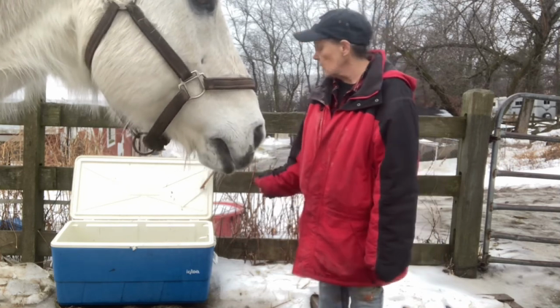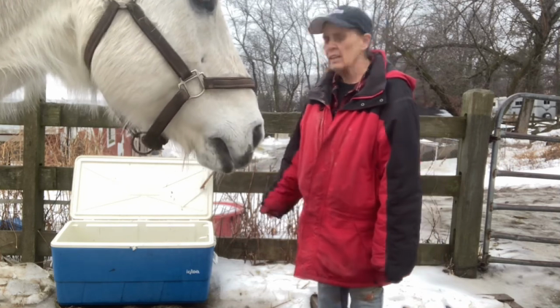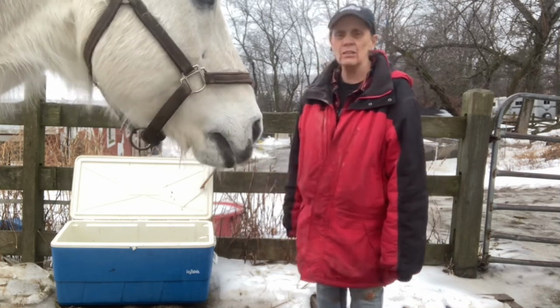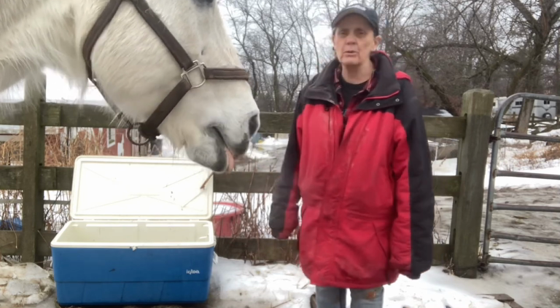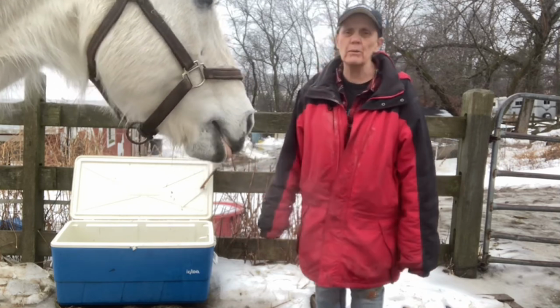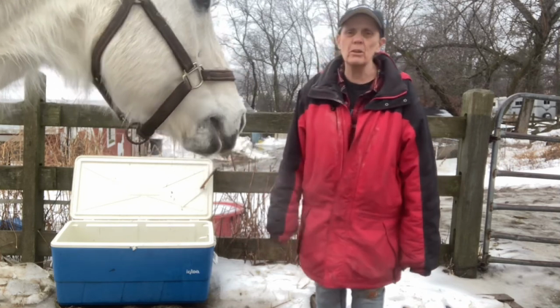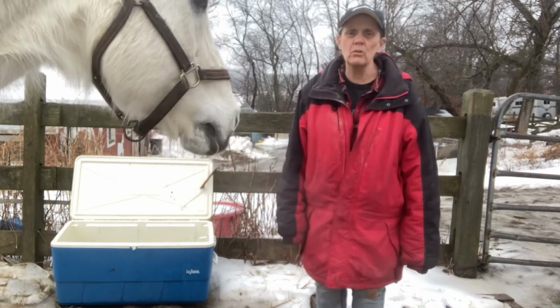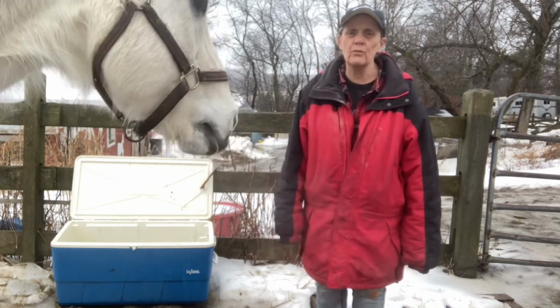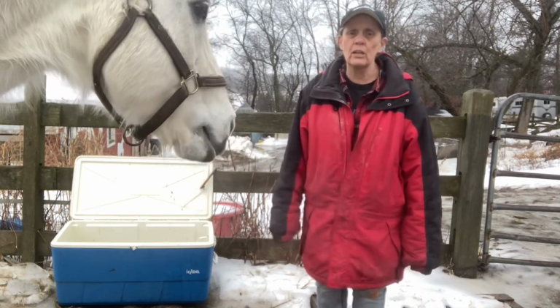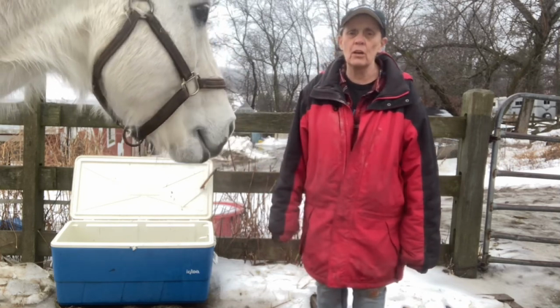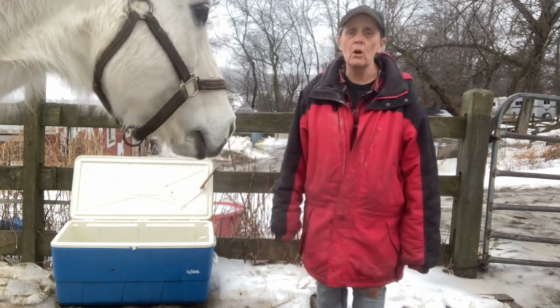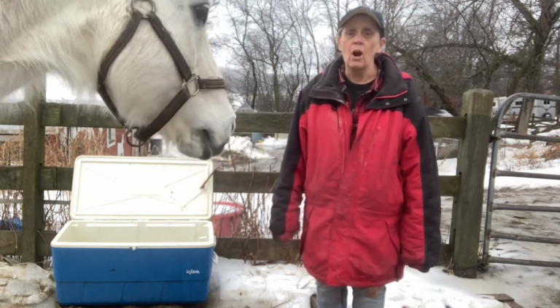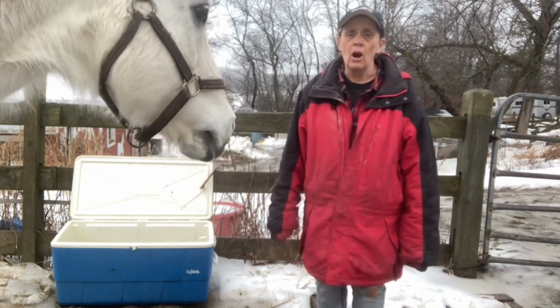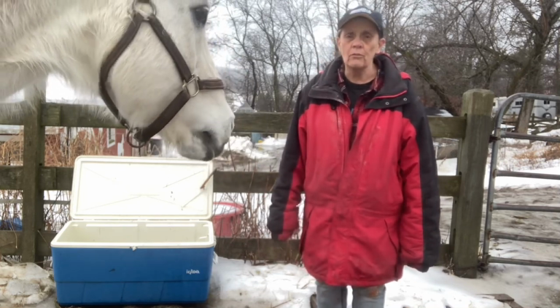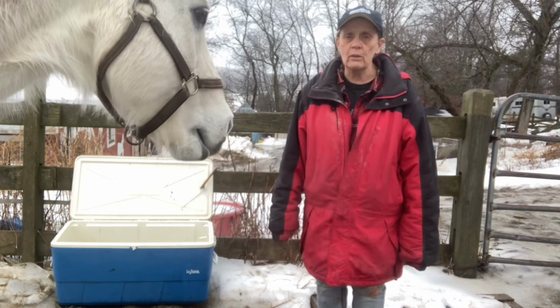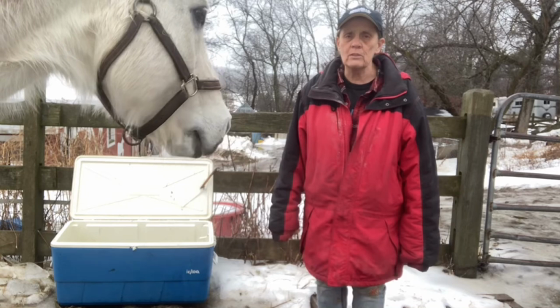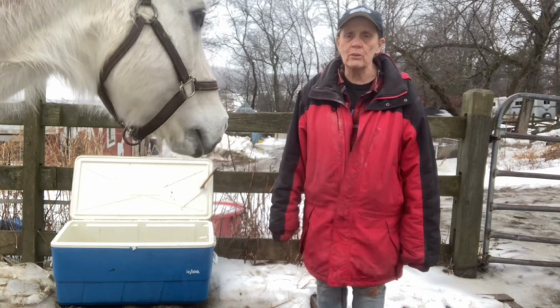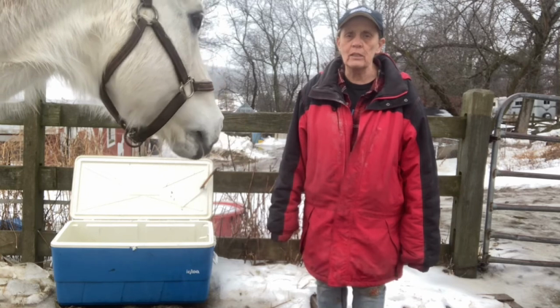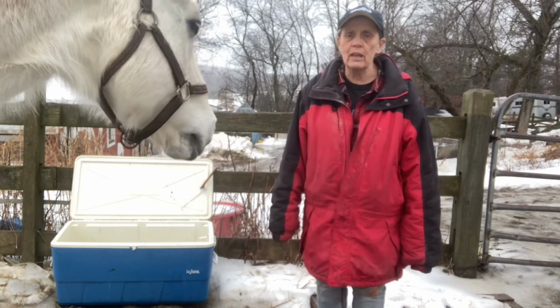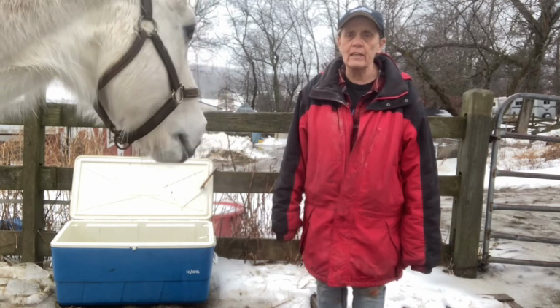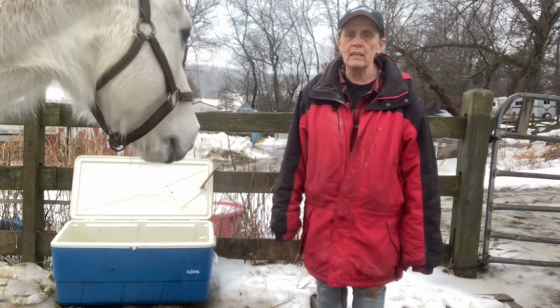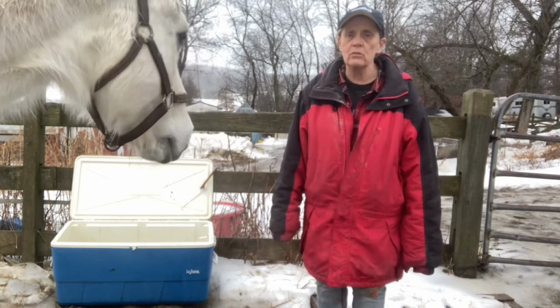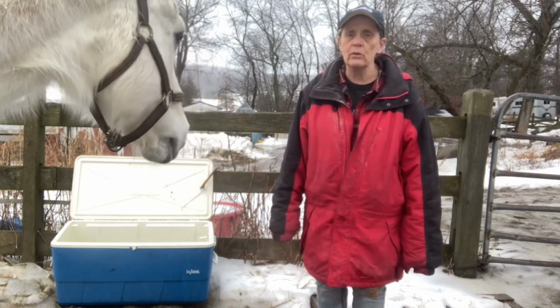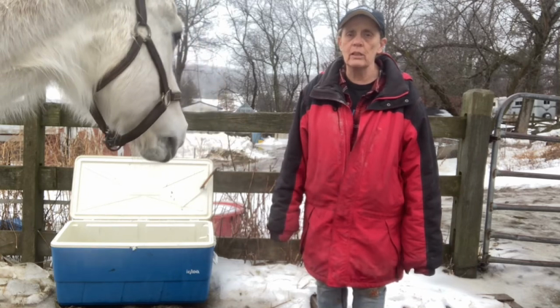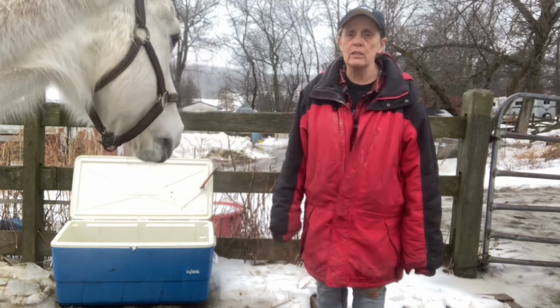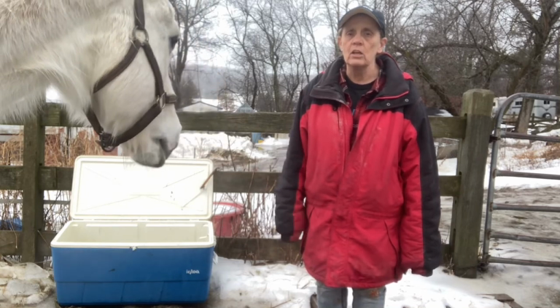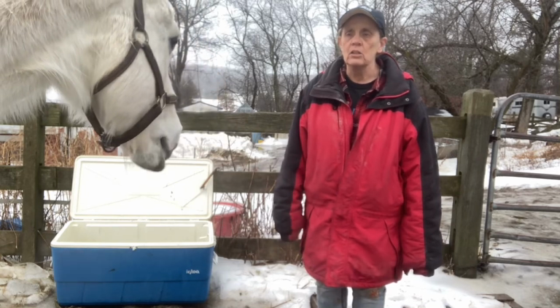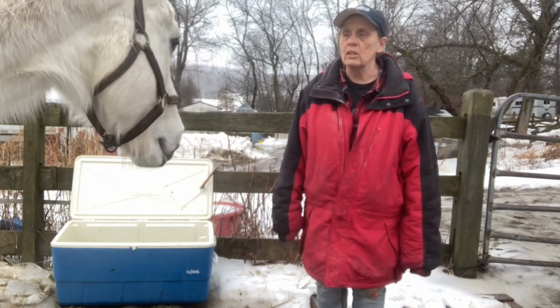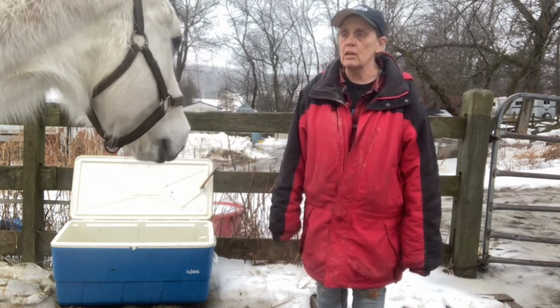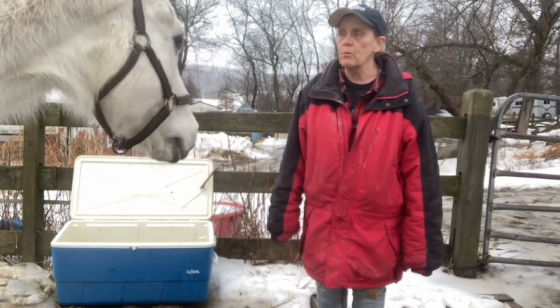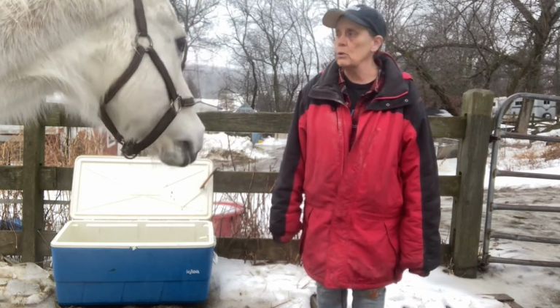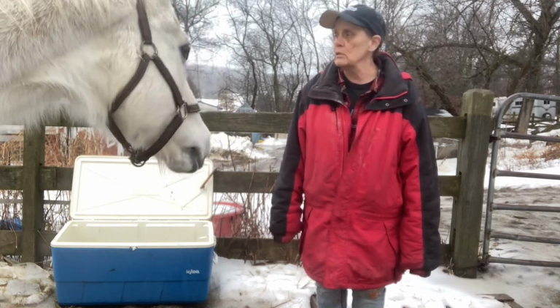Next week, I'm going to do a video of what it's really like here in New England to keep horses.